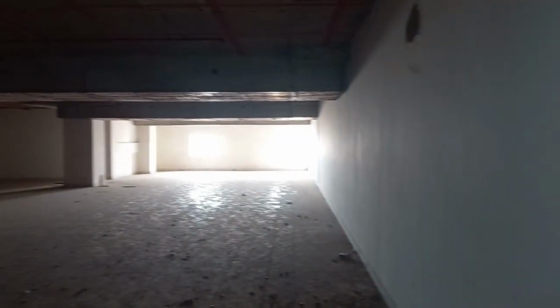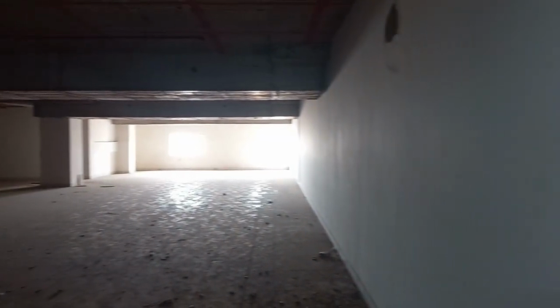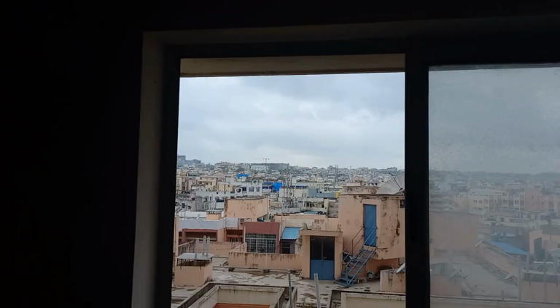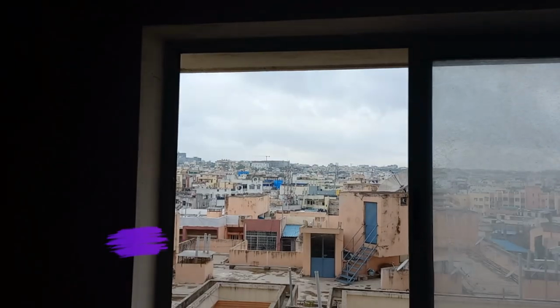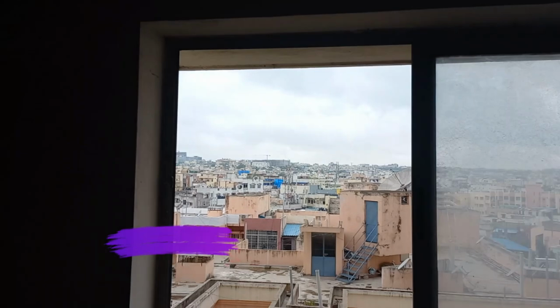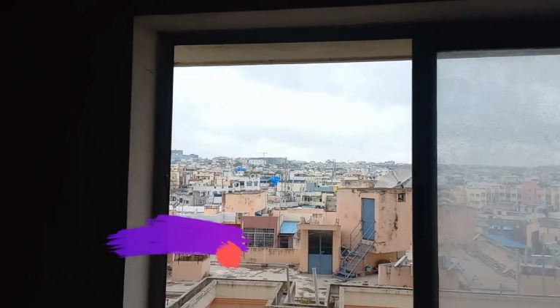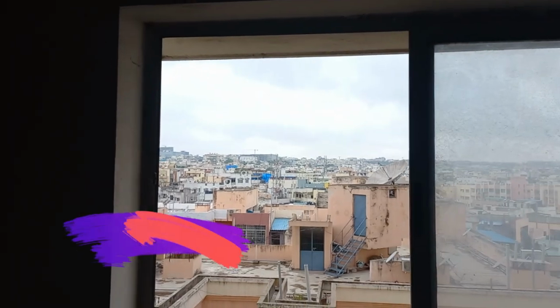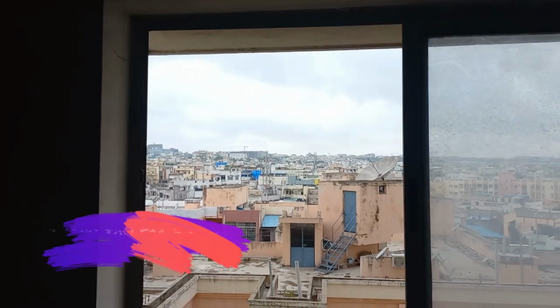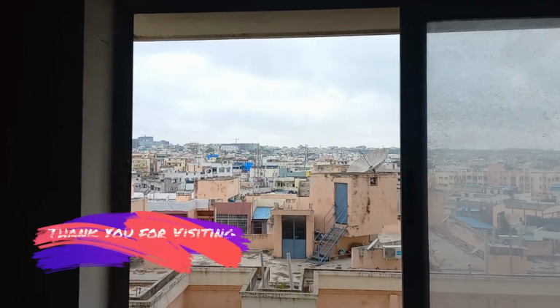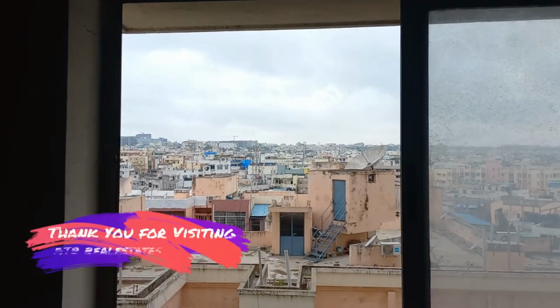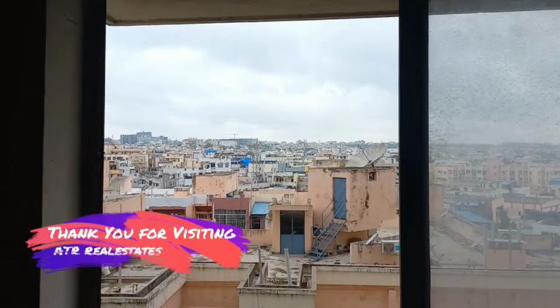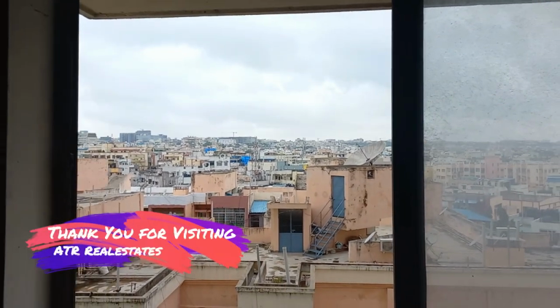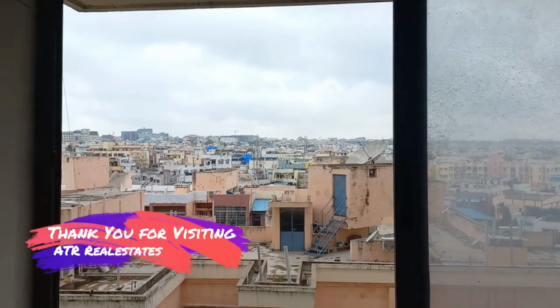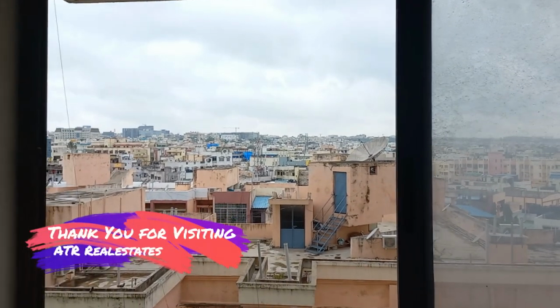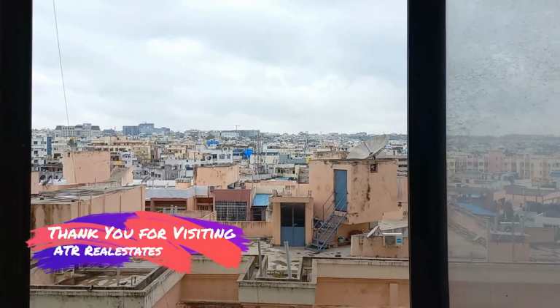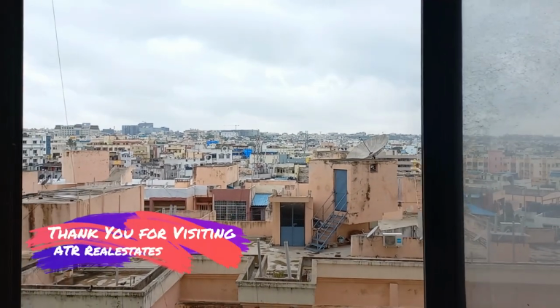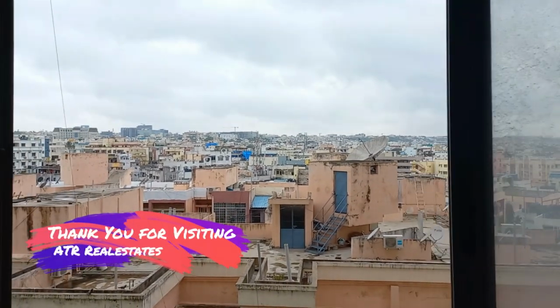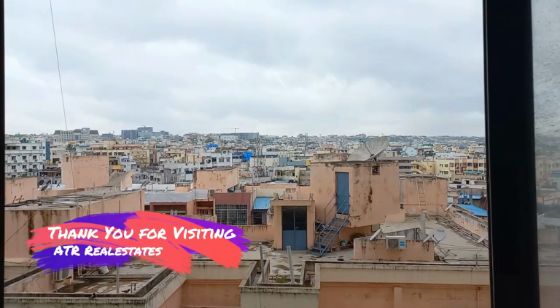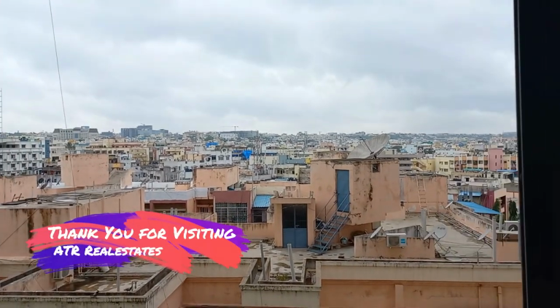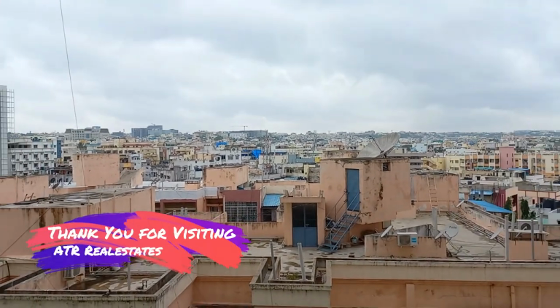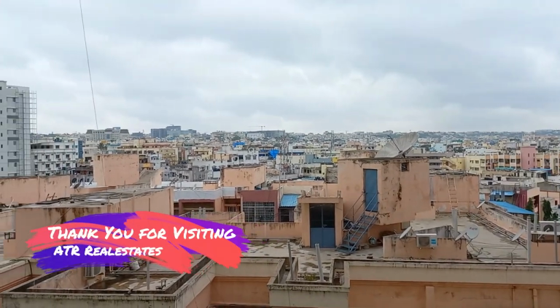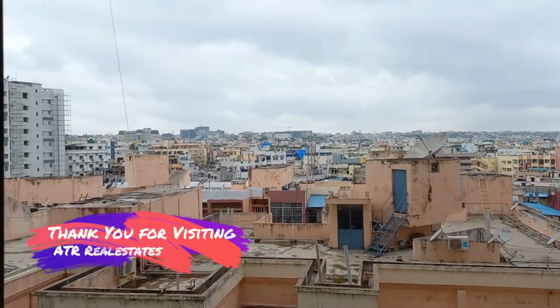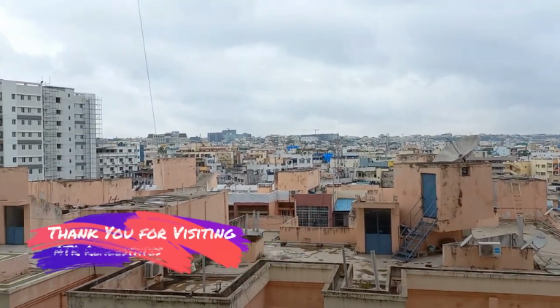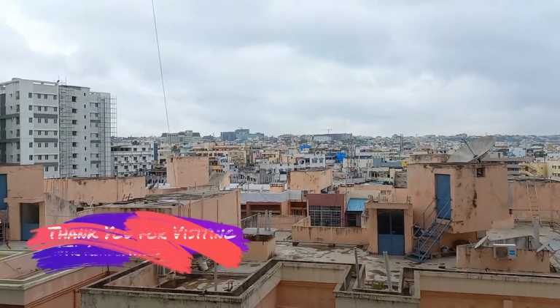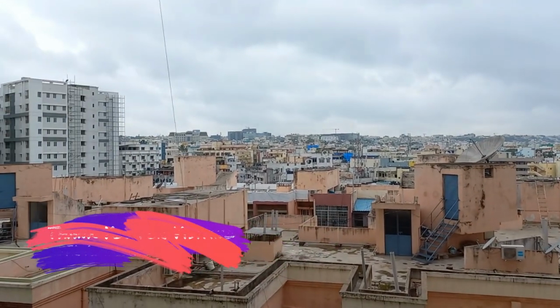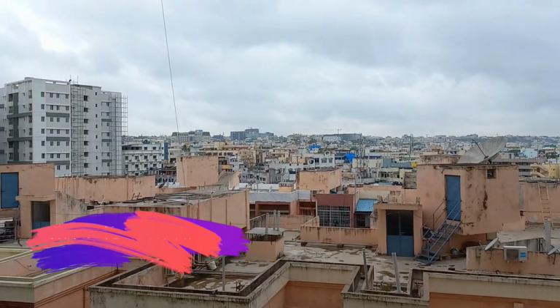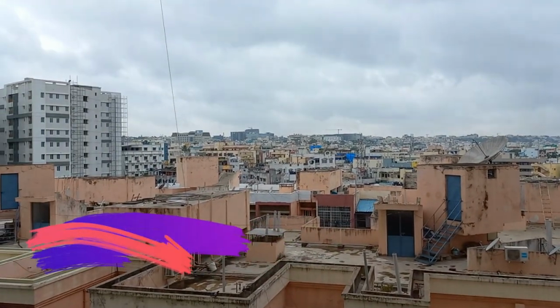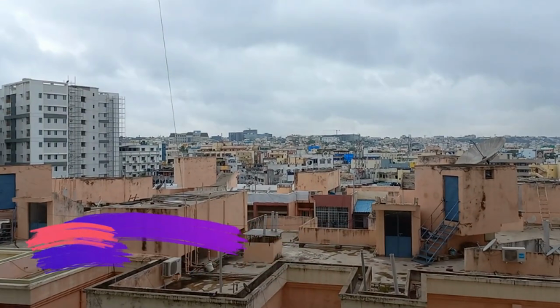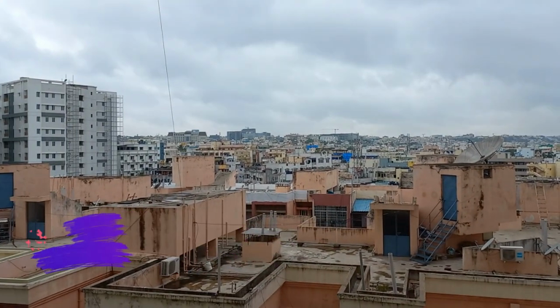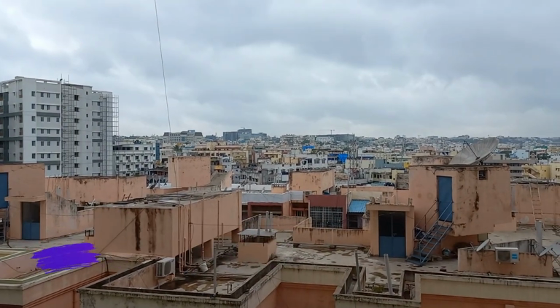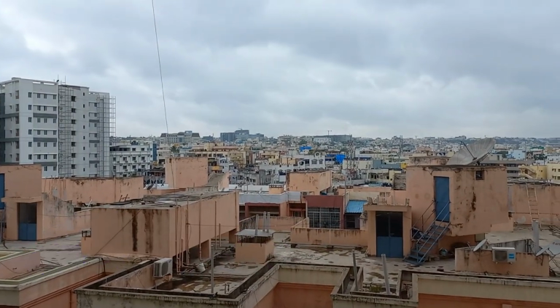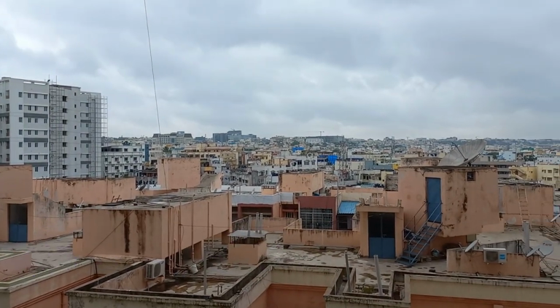Thank you for visiting ATR Real Estates. Please like and share, and subscribe to our channel.